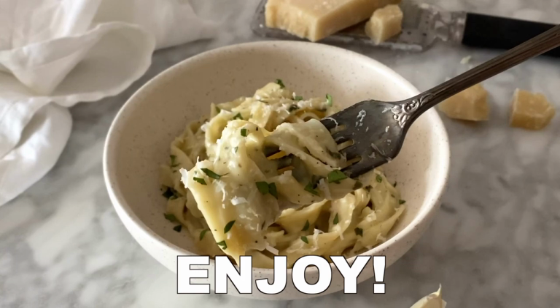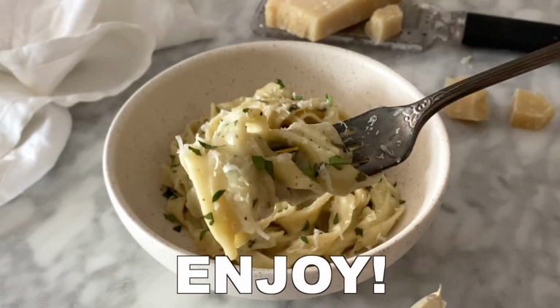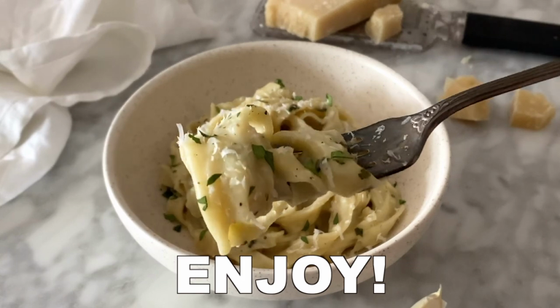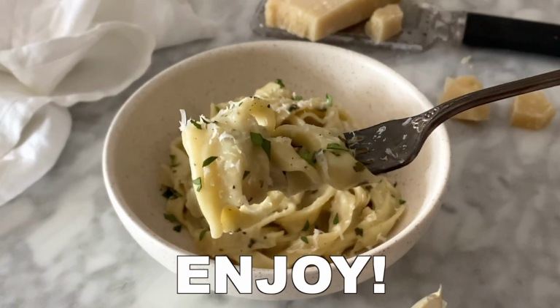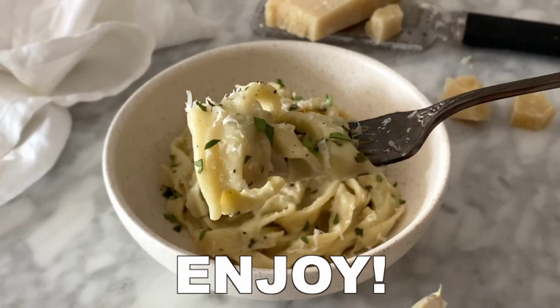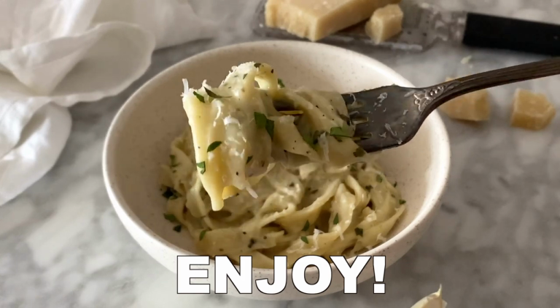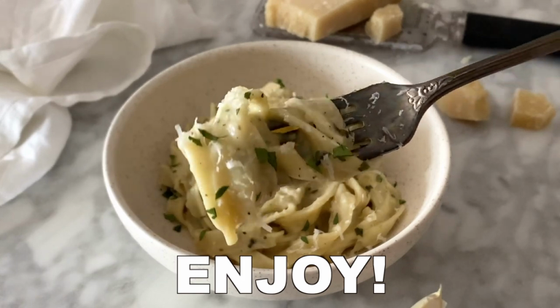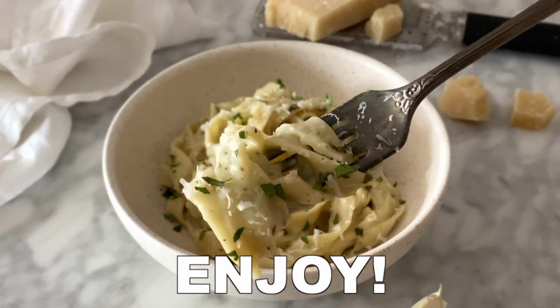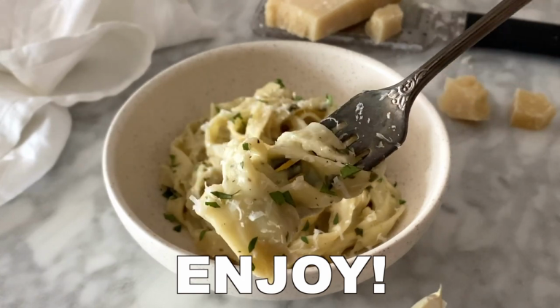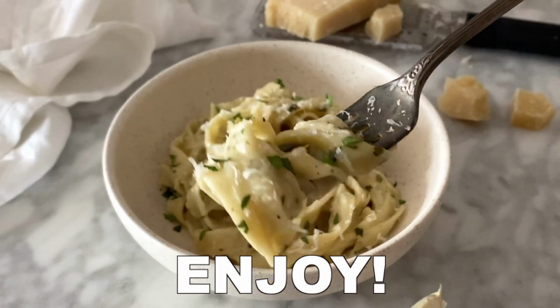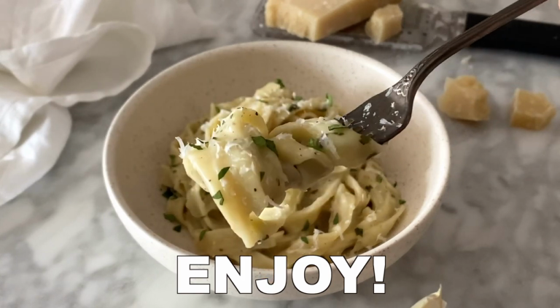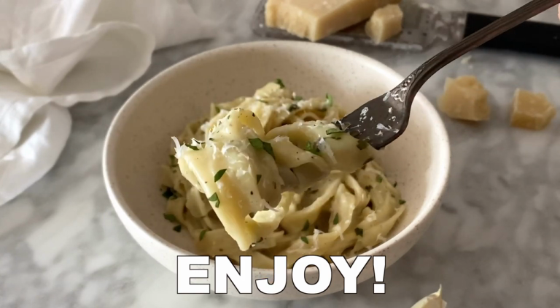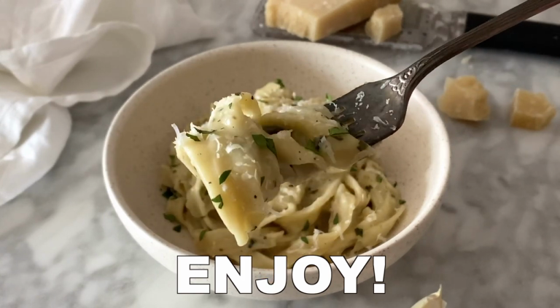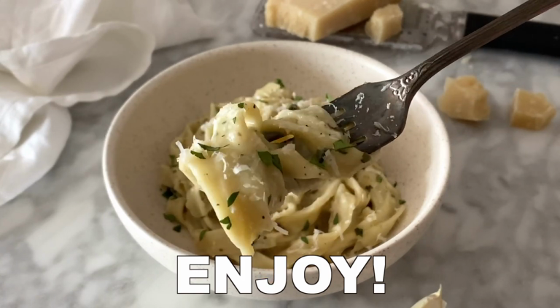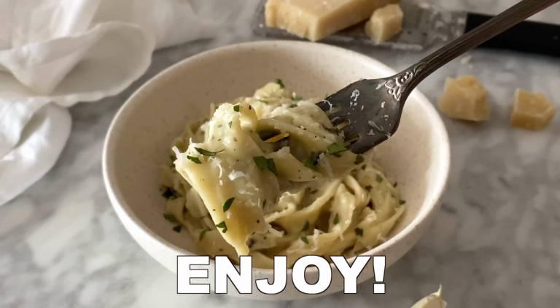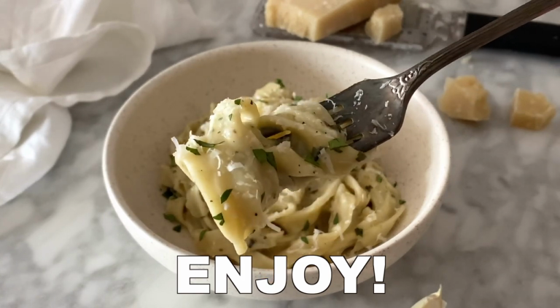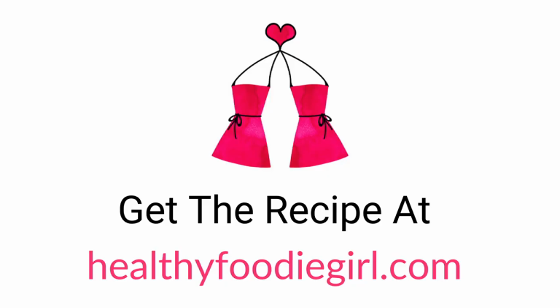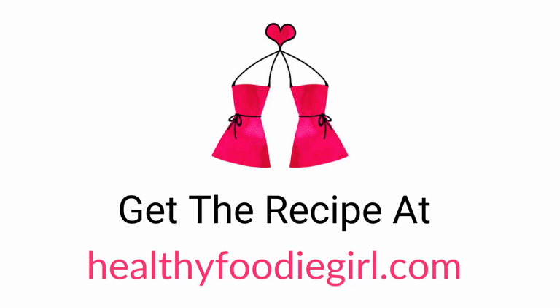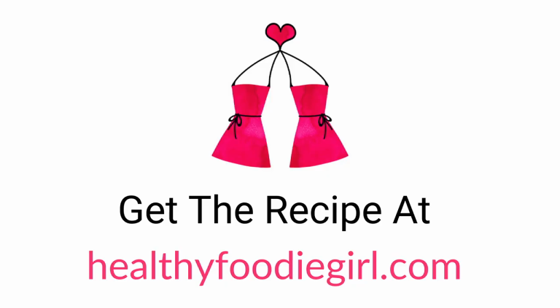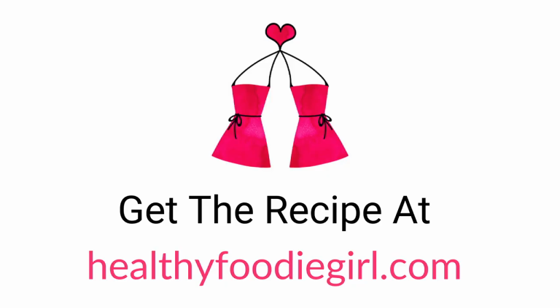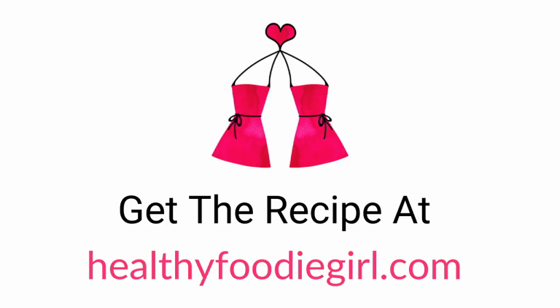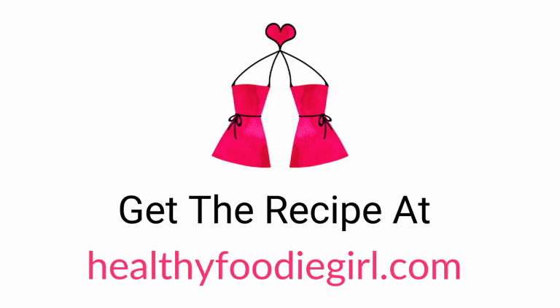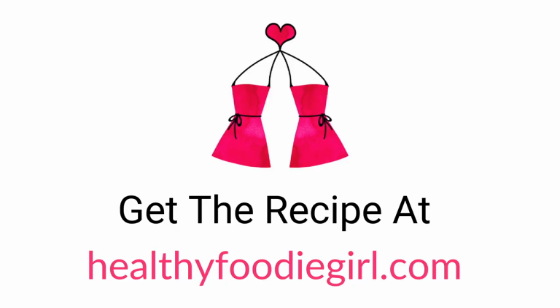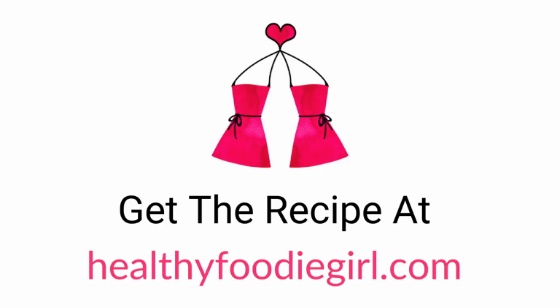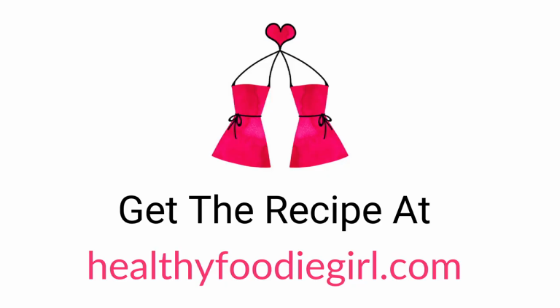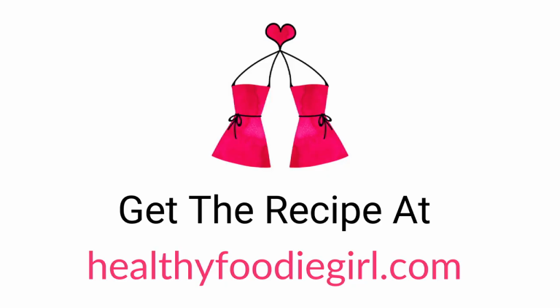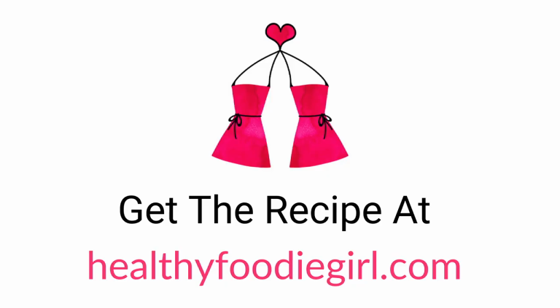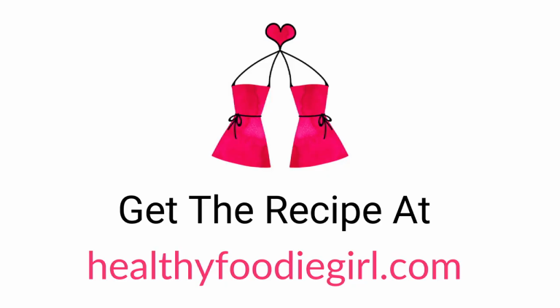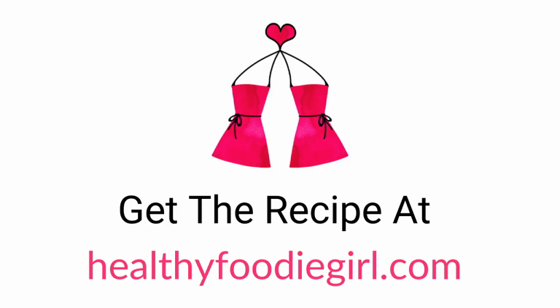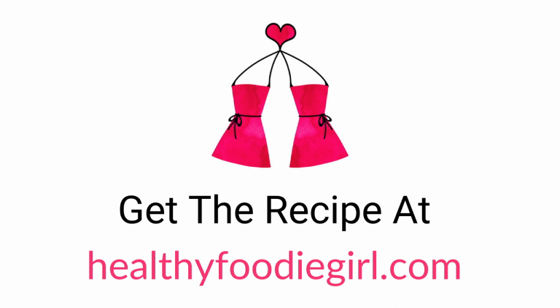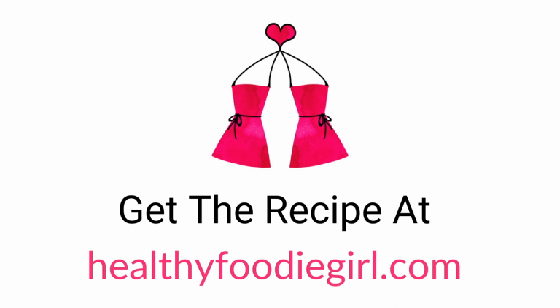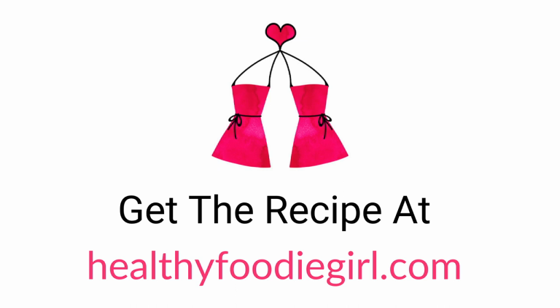Mix and enjoy. You can grab the recipe at HealthyFoodieGirl.com.